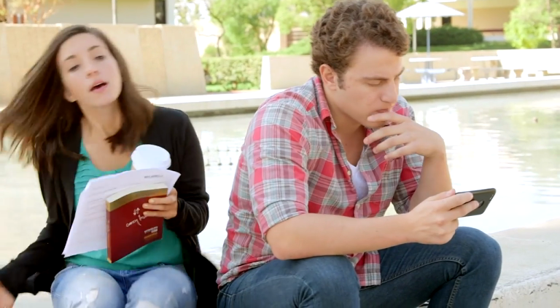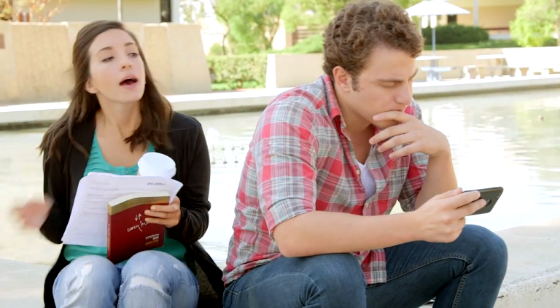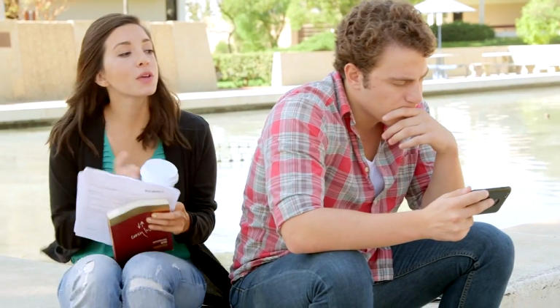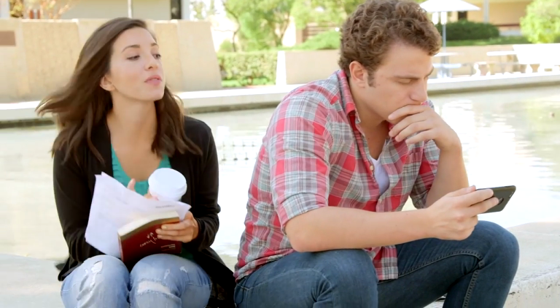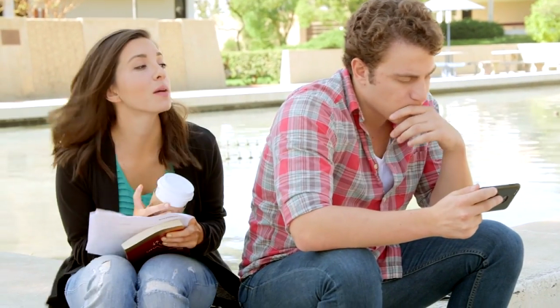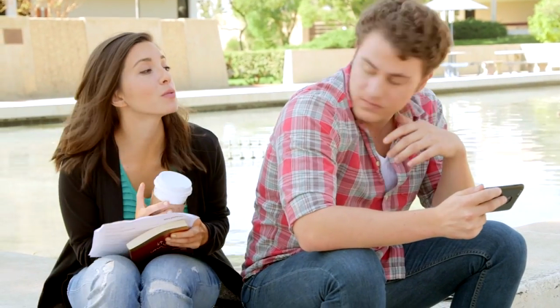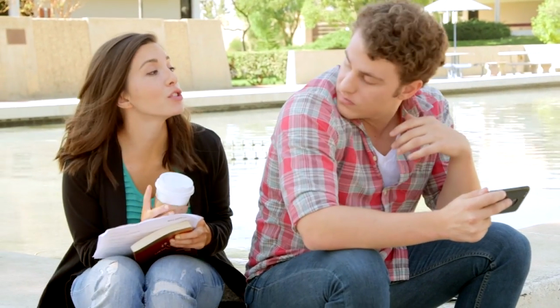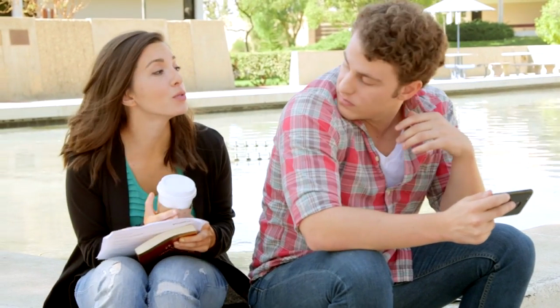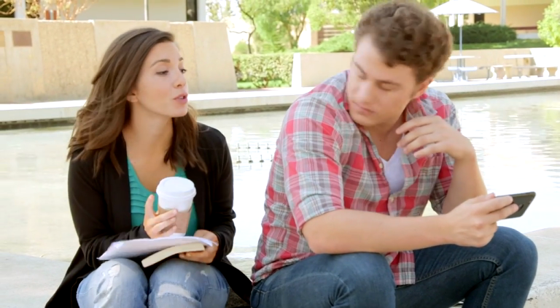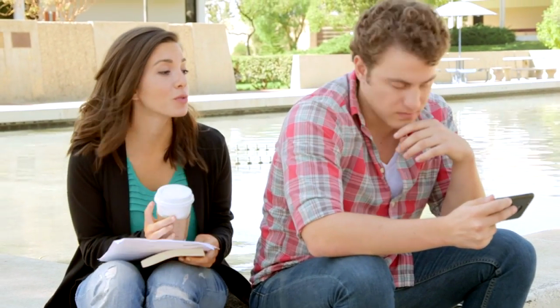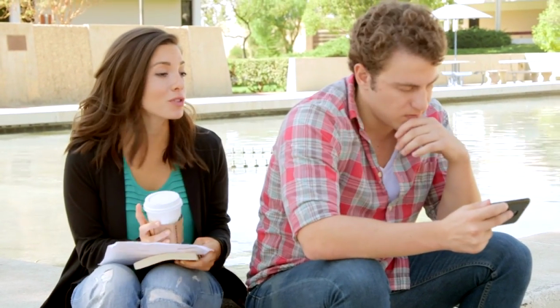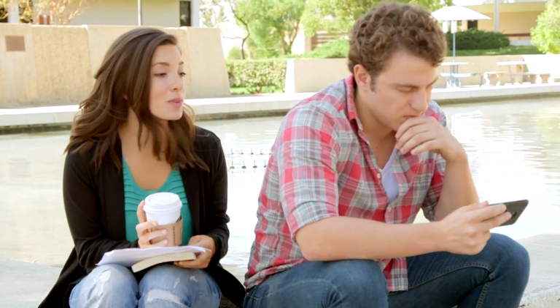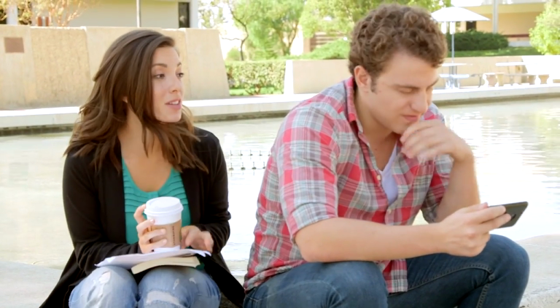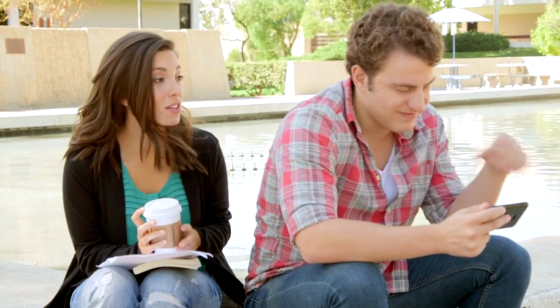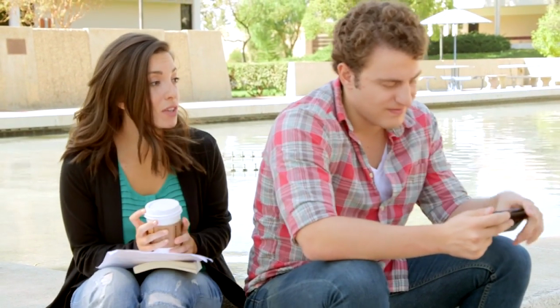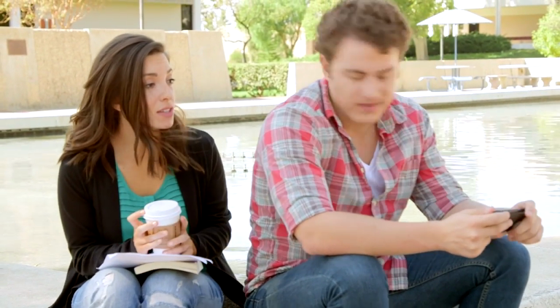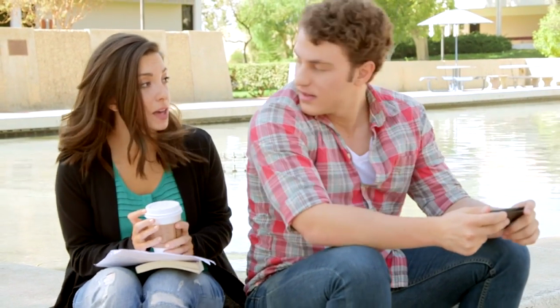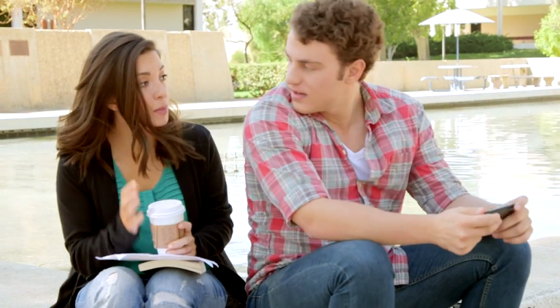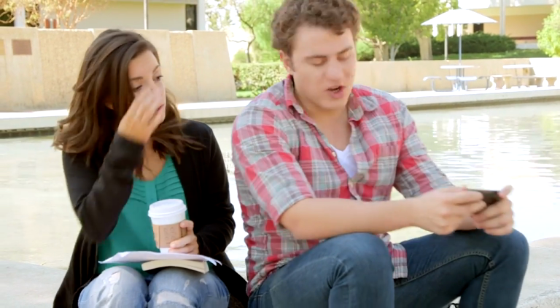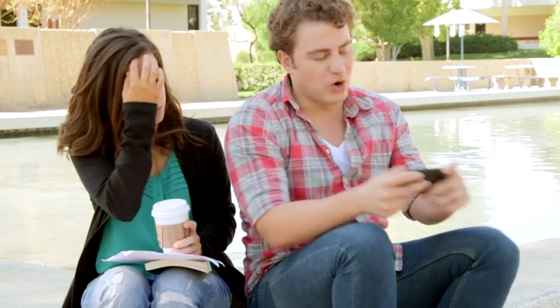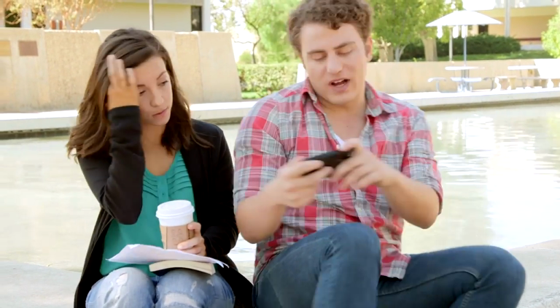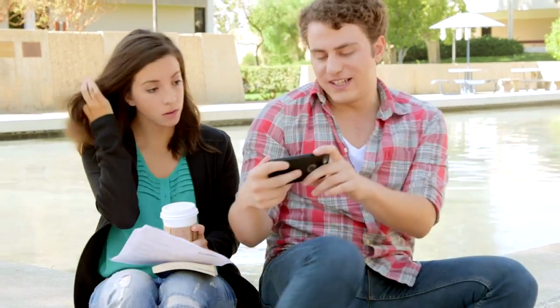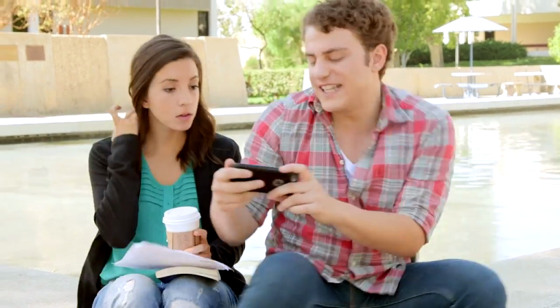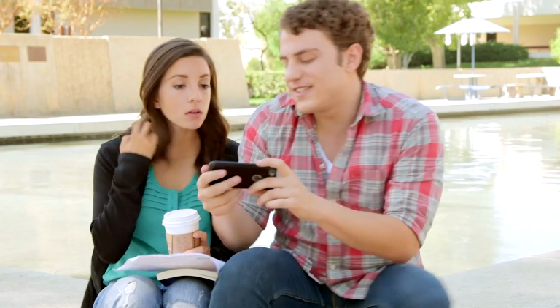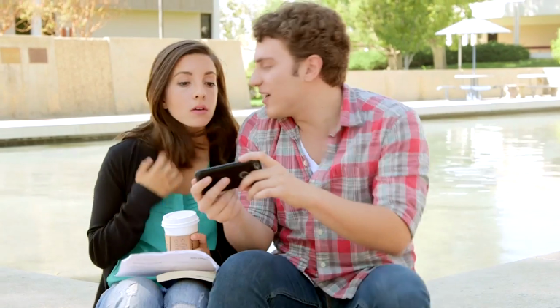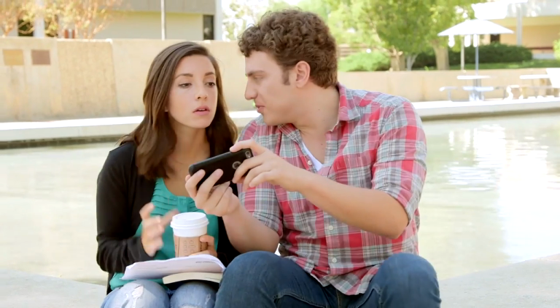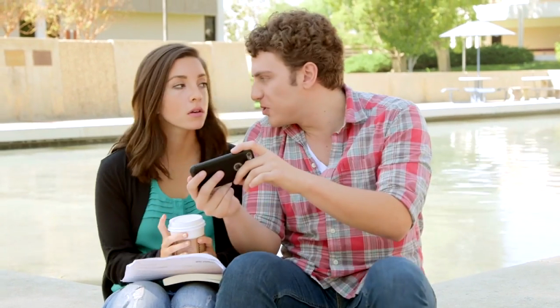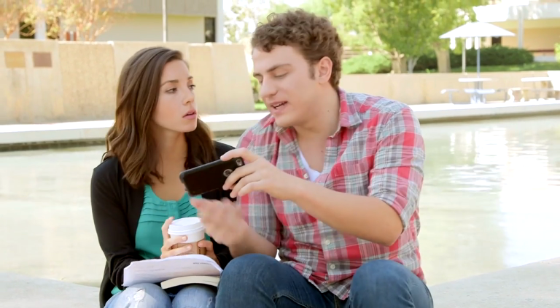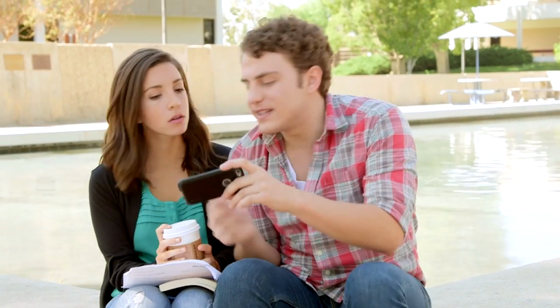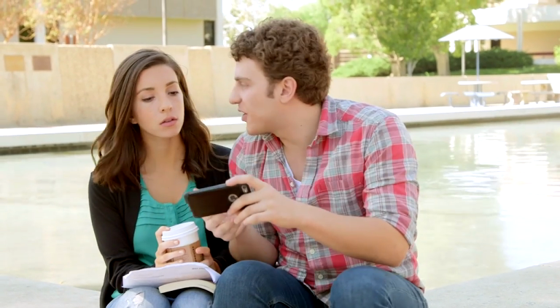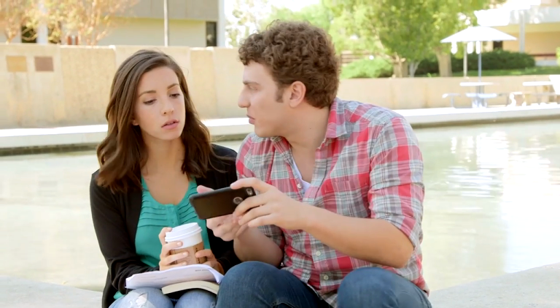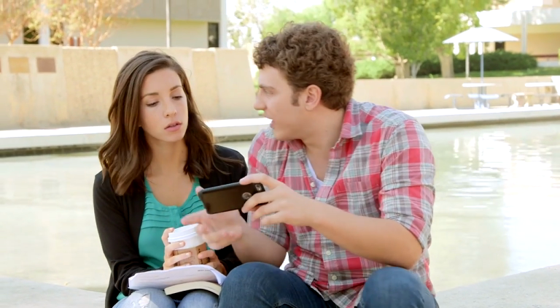How do you have time to watch YouTube? Shouldn't you be studying for the exam? It's not YouTube, it's Lecture Monkey.